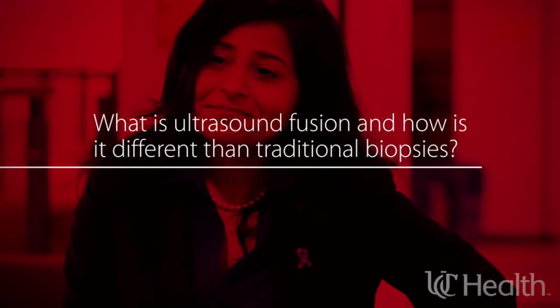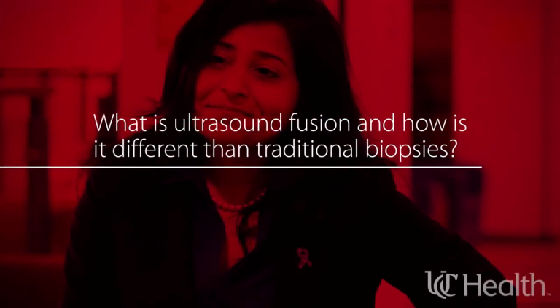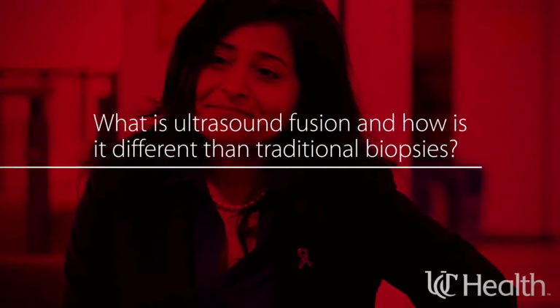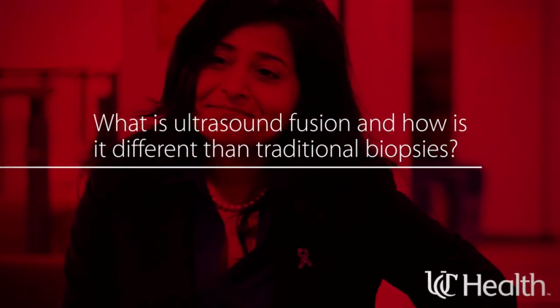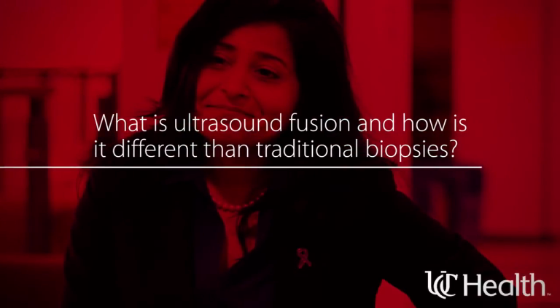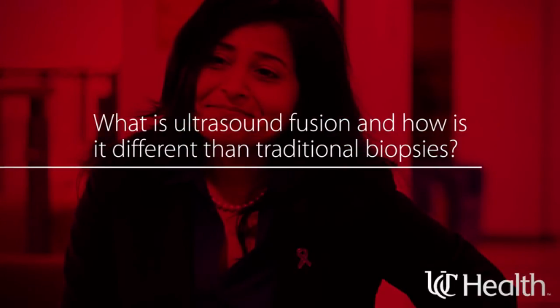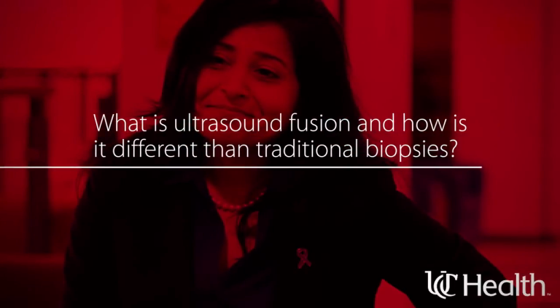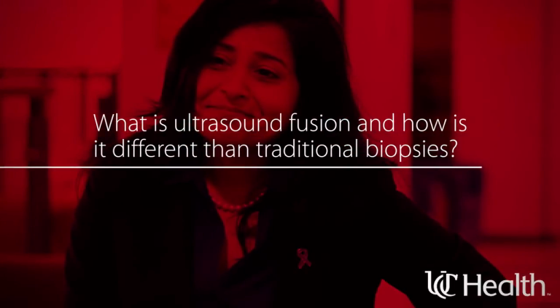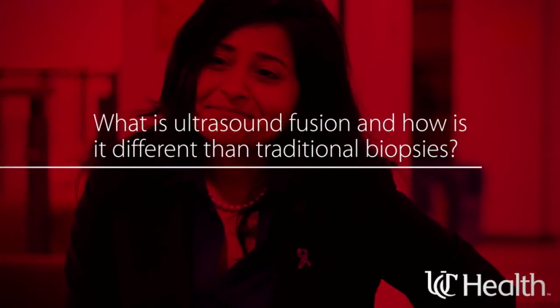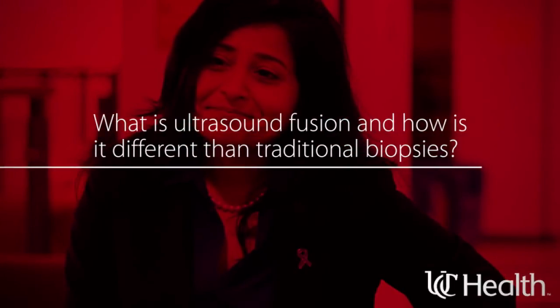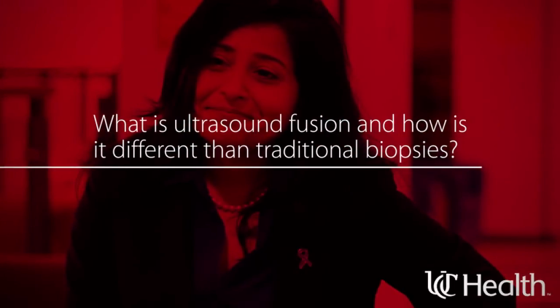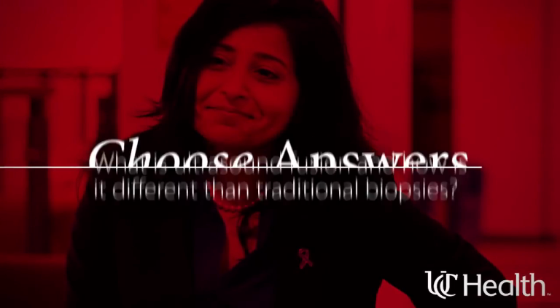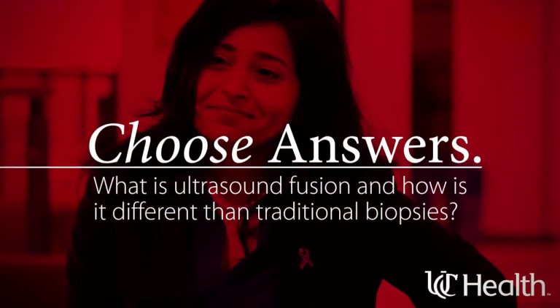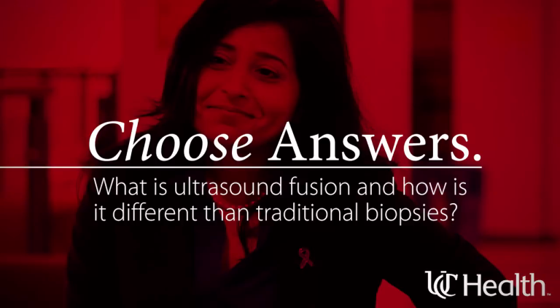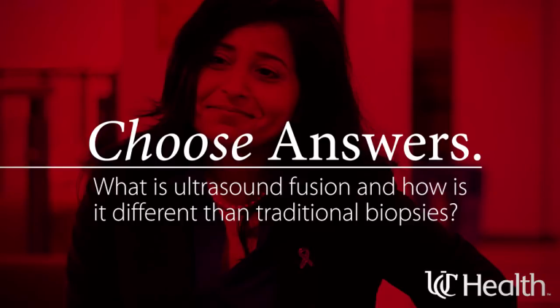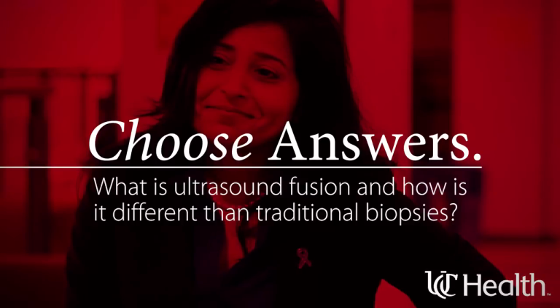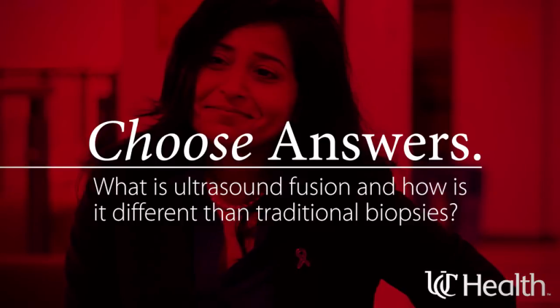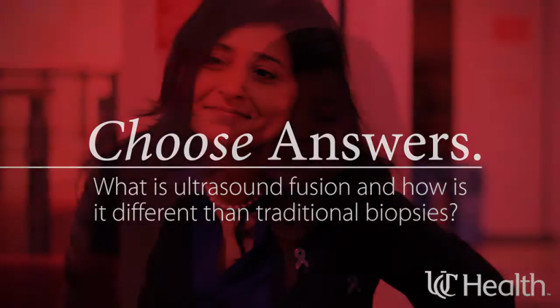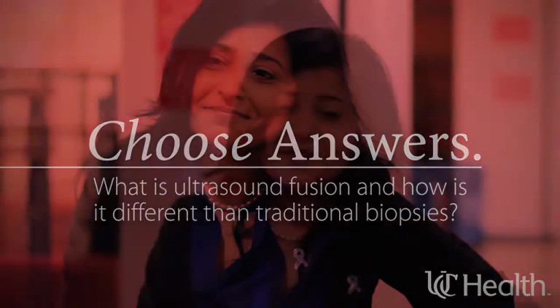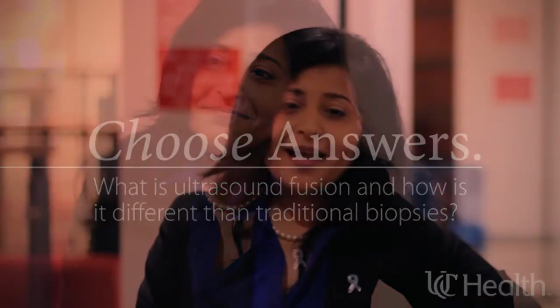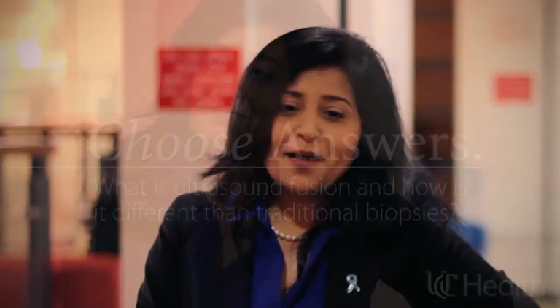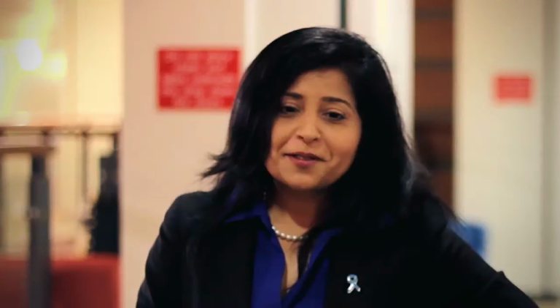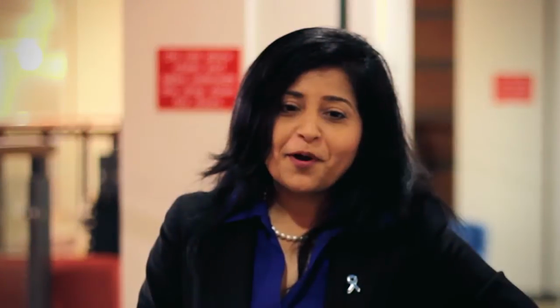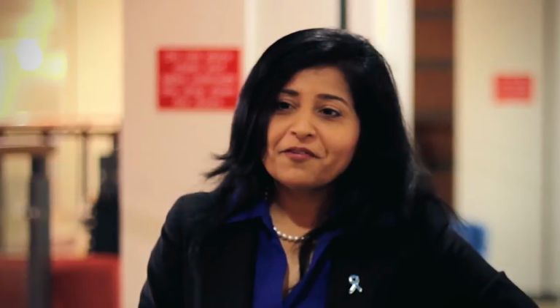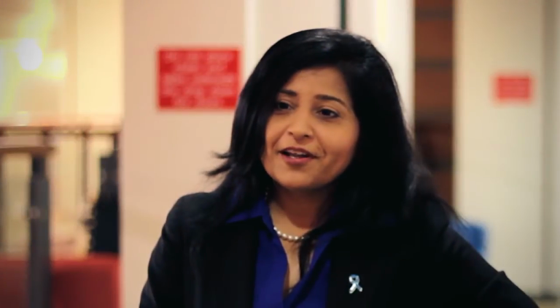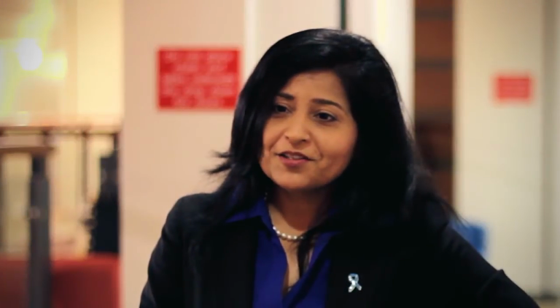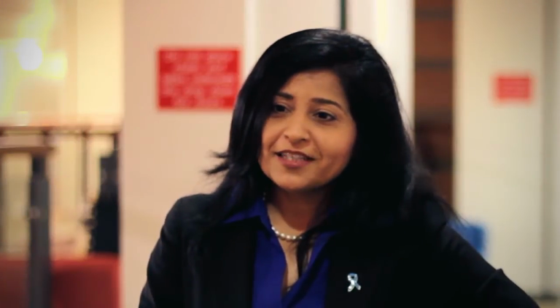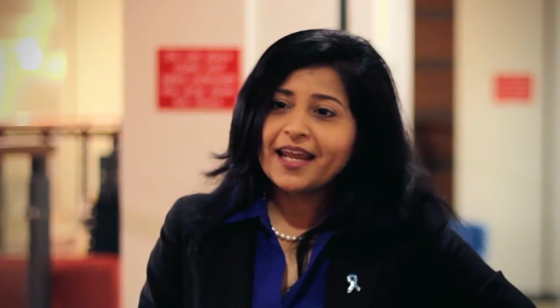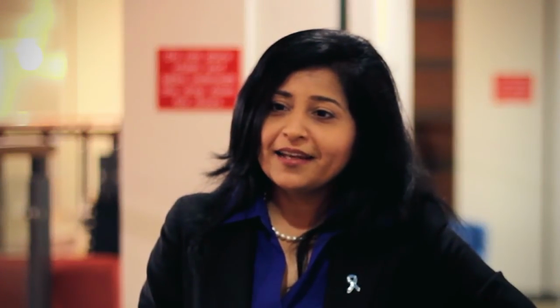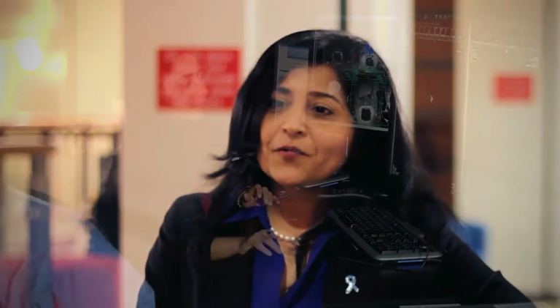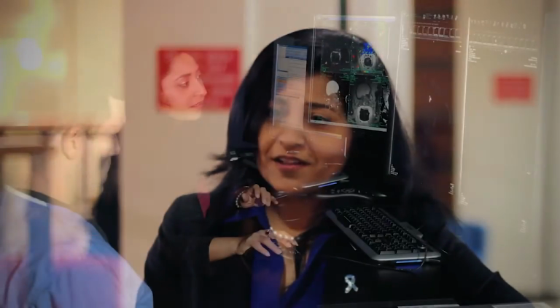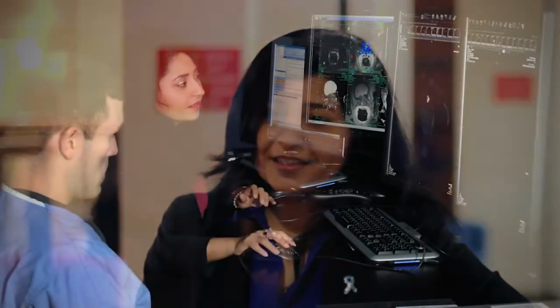I'm Dr. Verma. I've been with UC Health for almost 13 years now. I'm in the Department of Radiology and Urology.